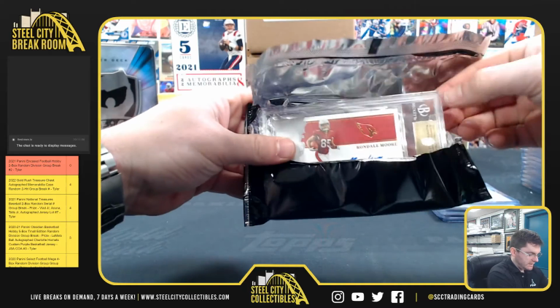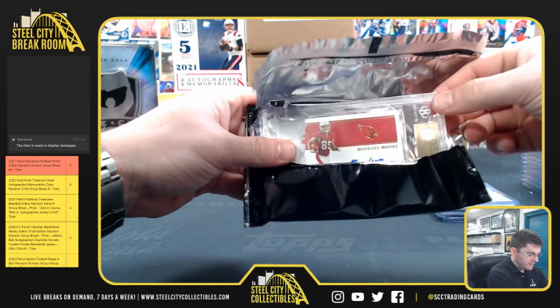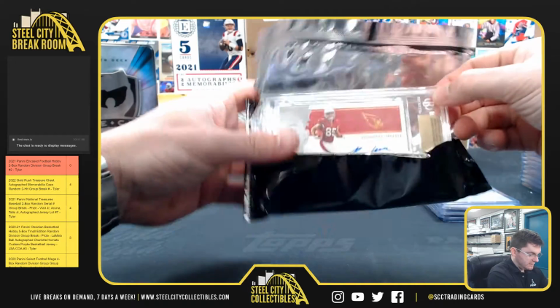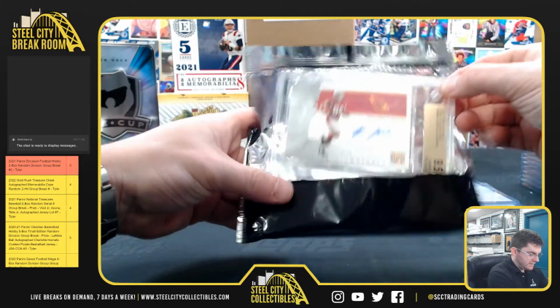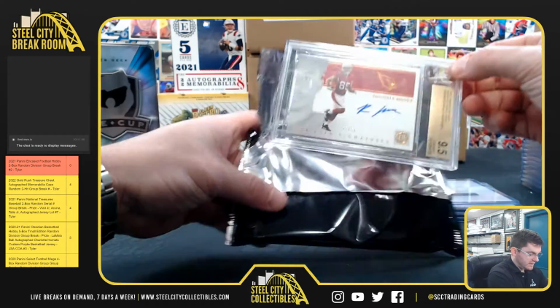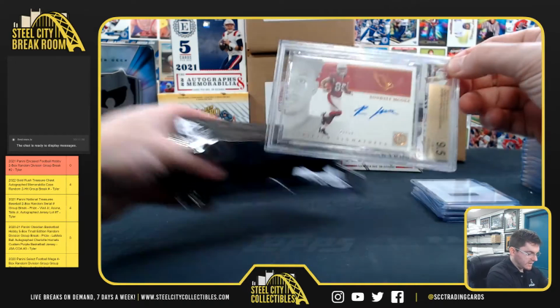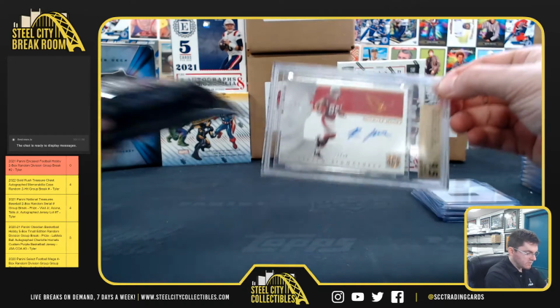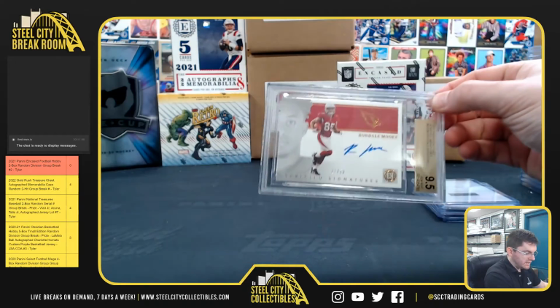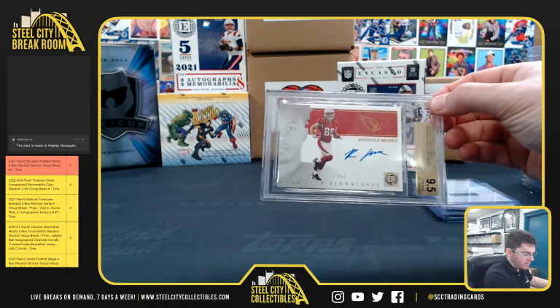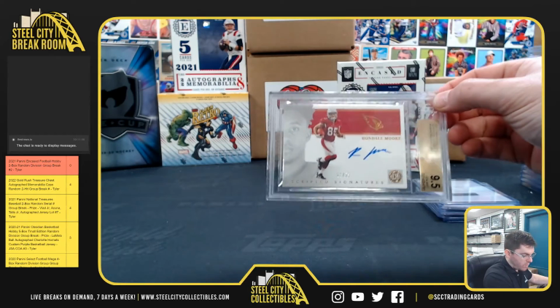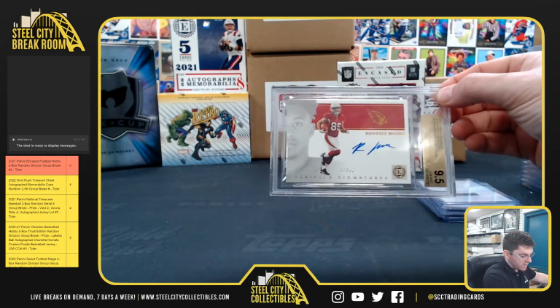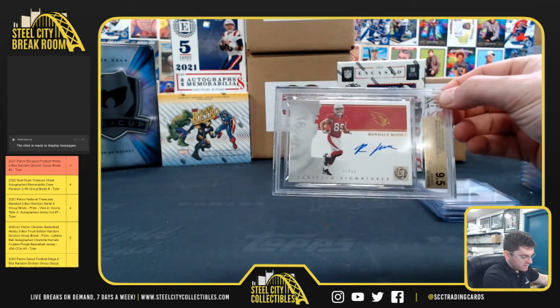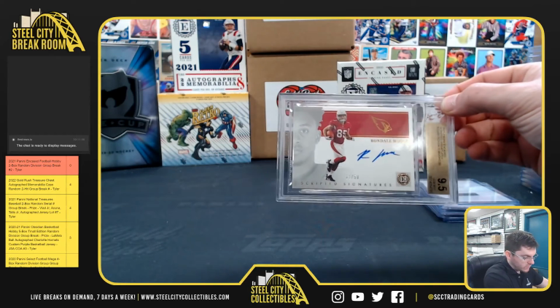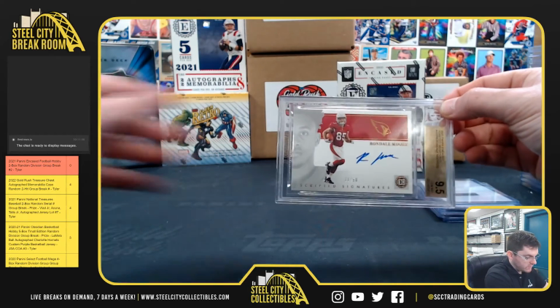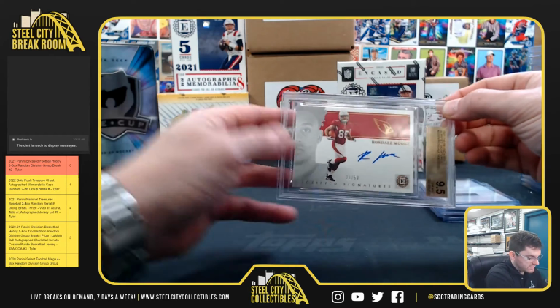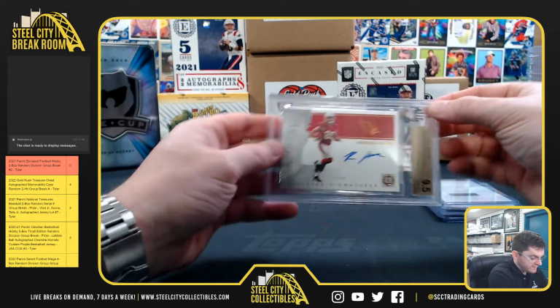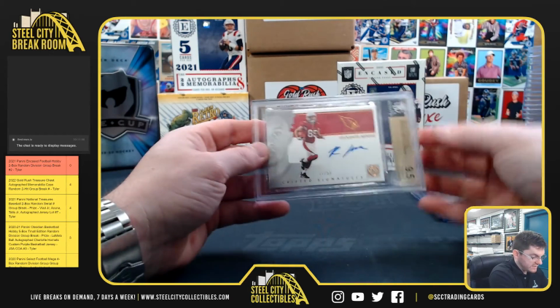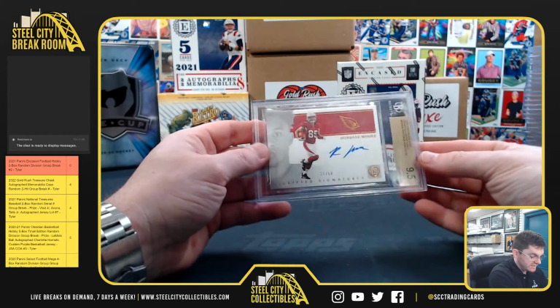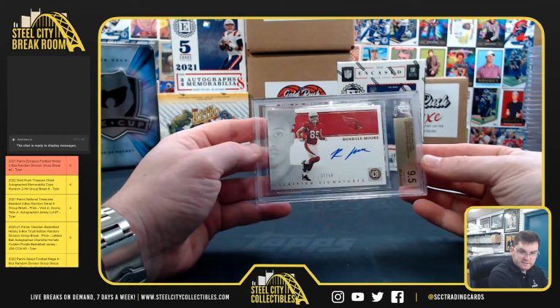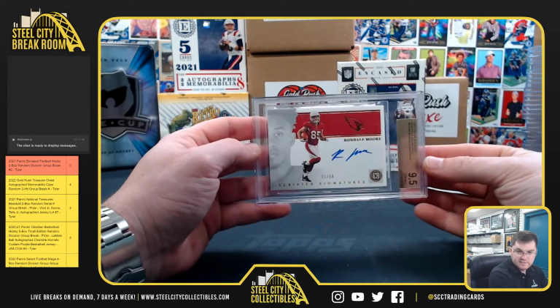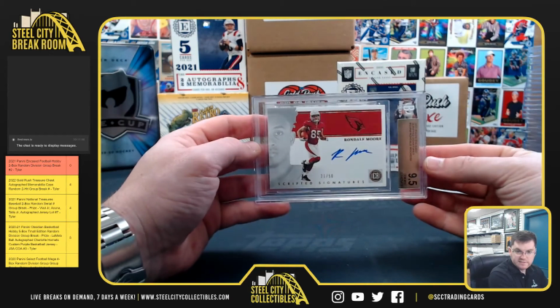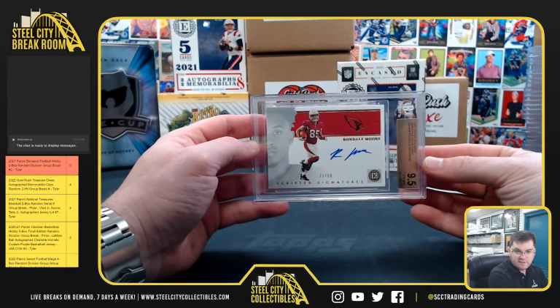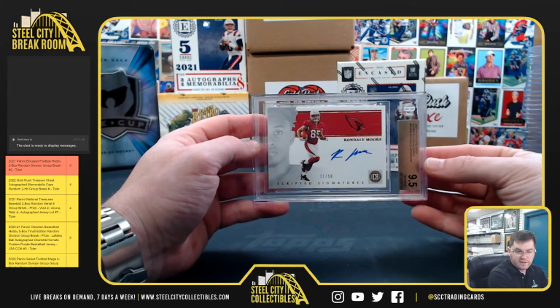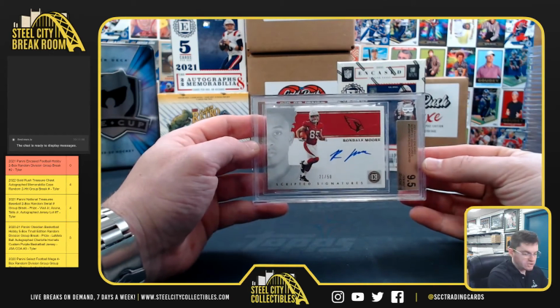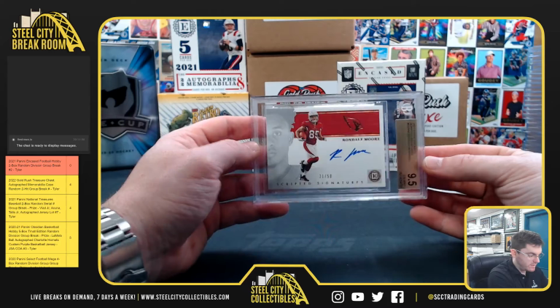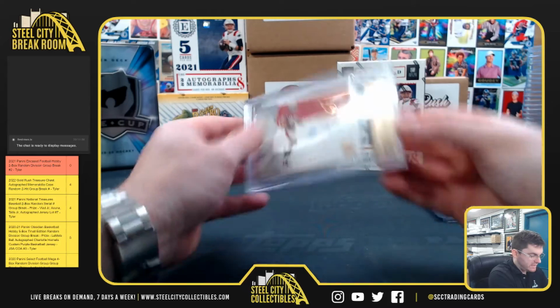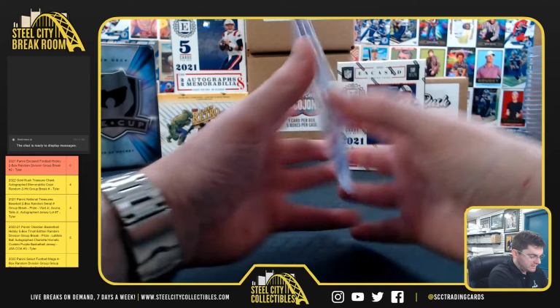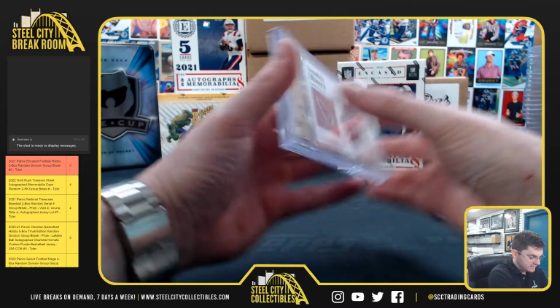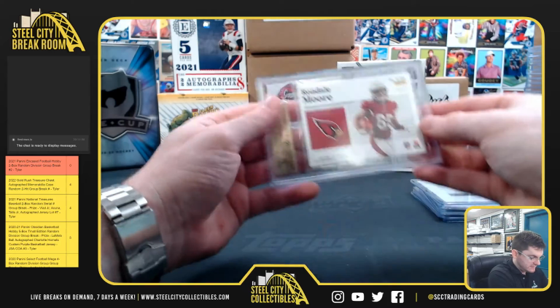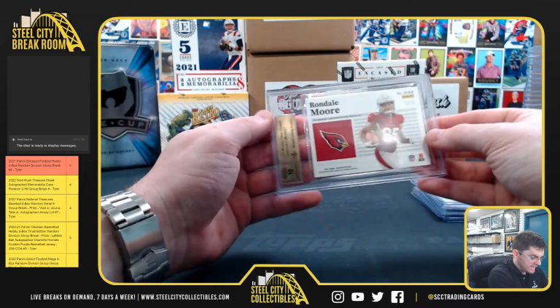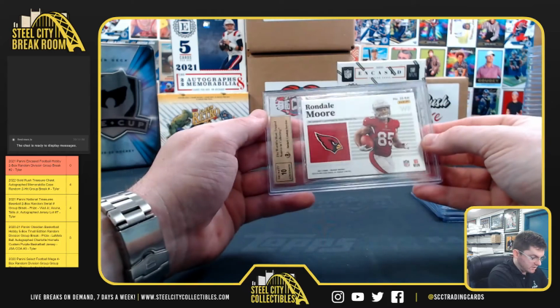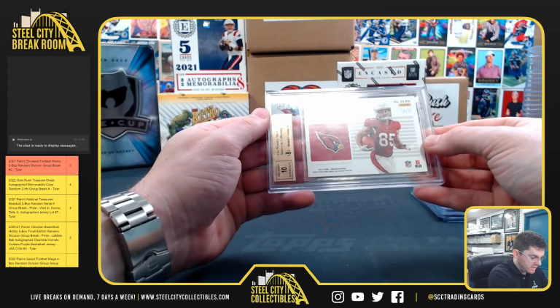And we got Rondale Moore, 21 of 50. It's a 9.5 gem mint, 10 on the auto.